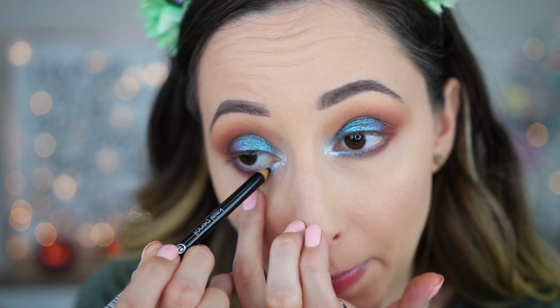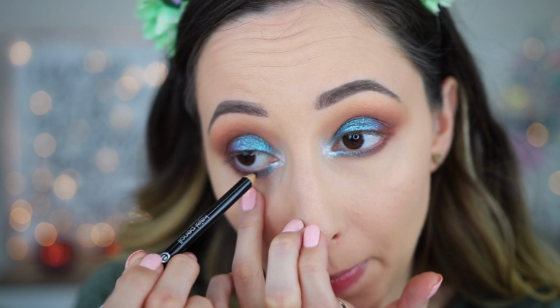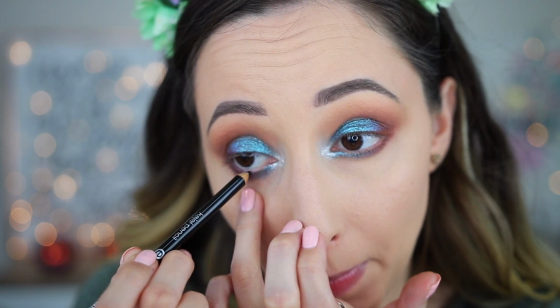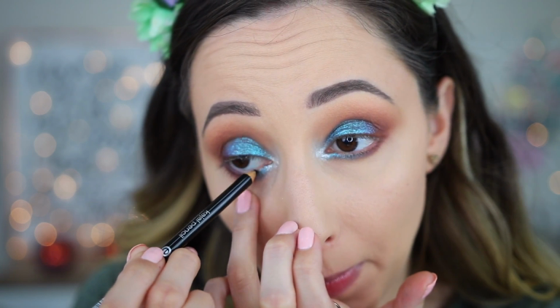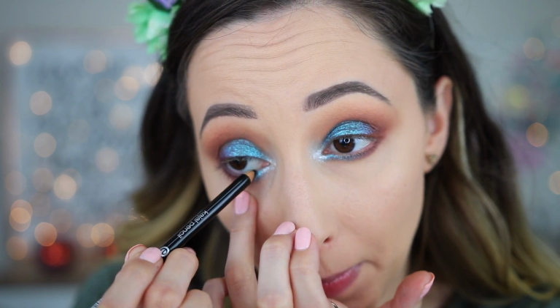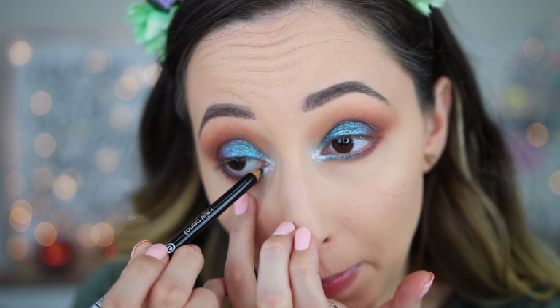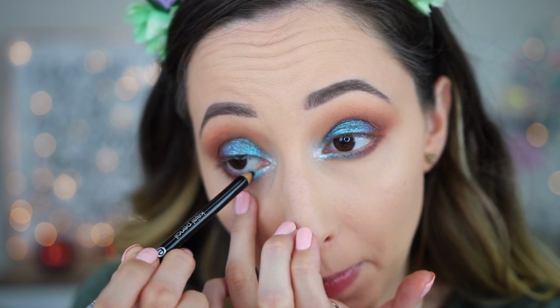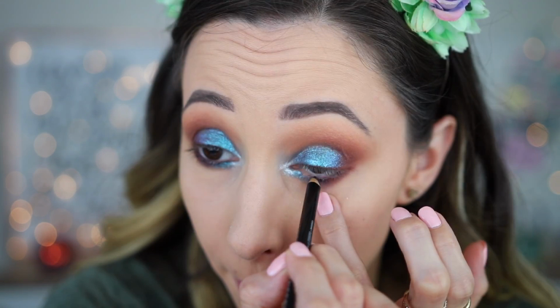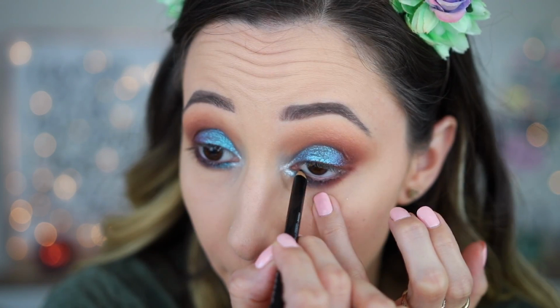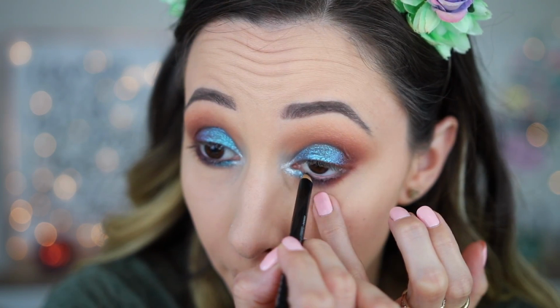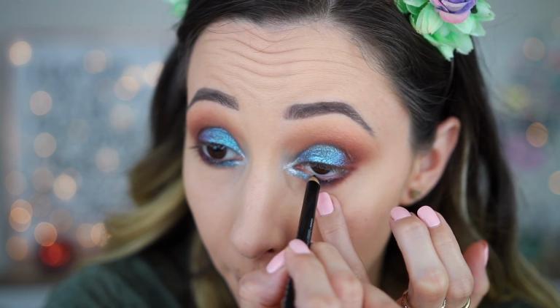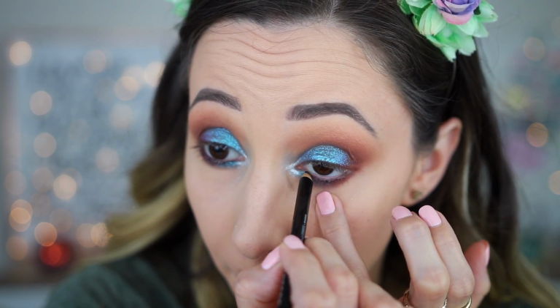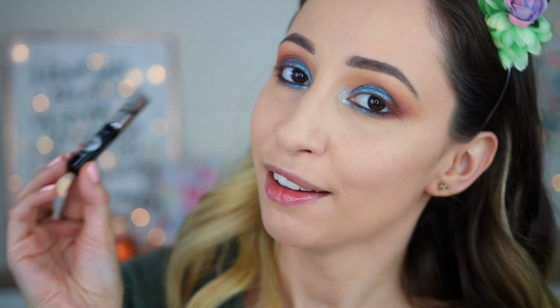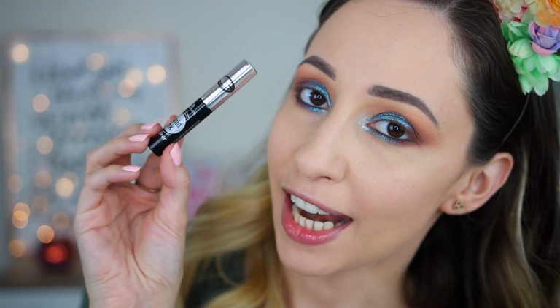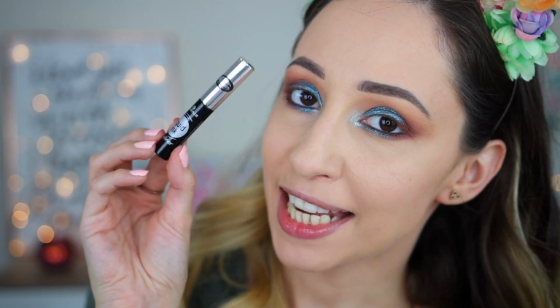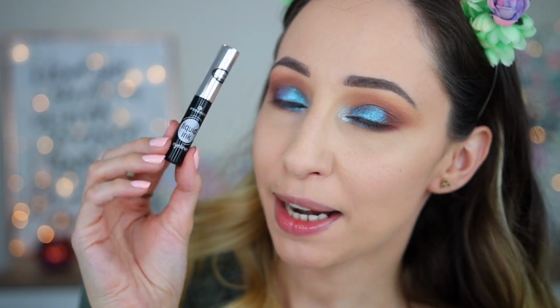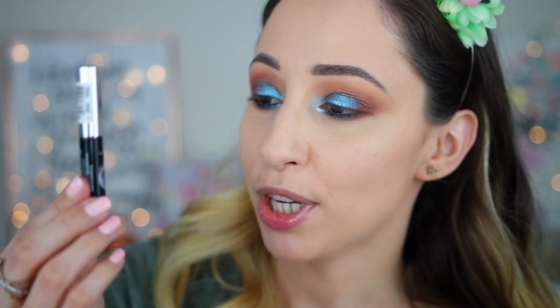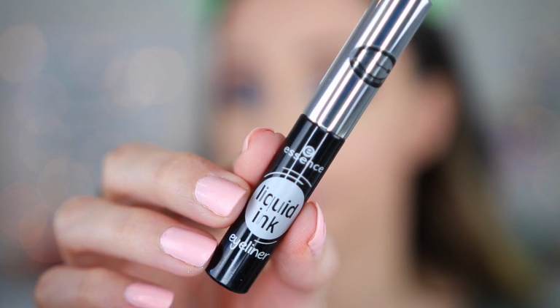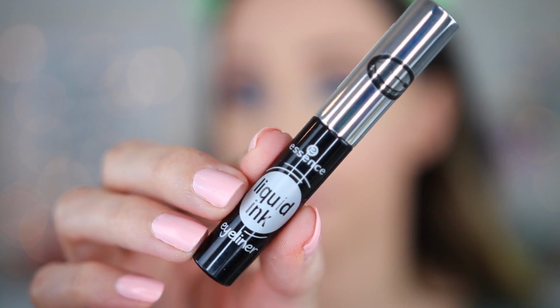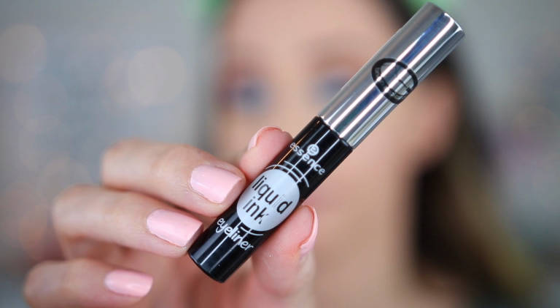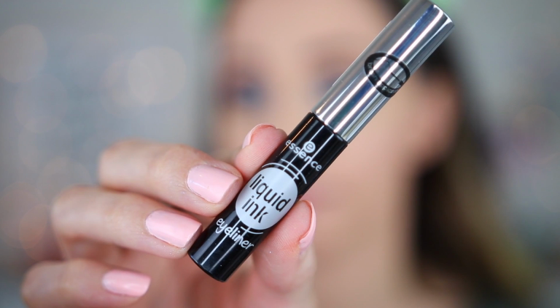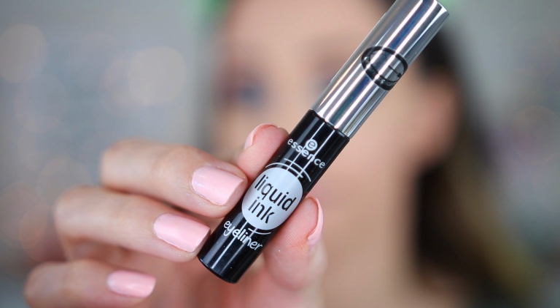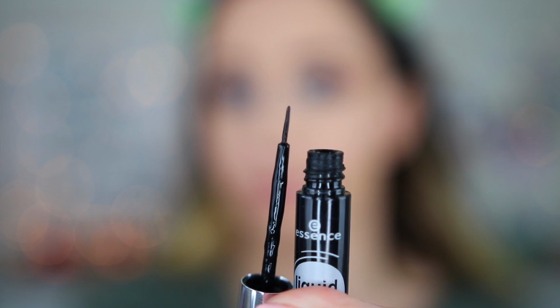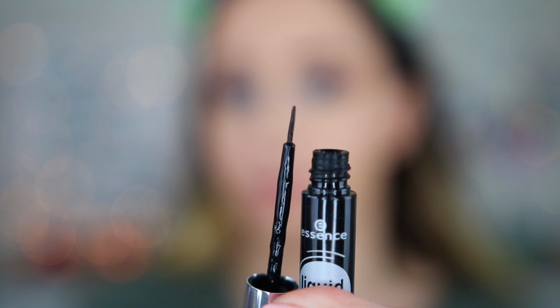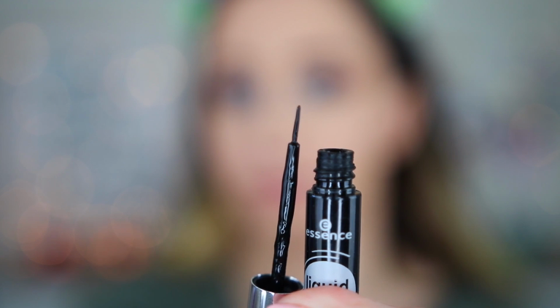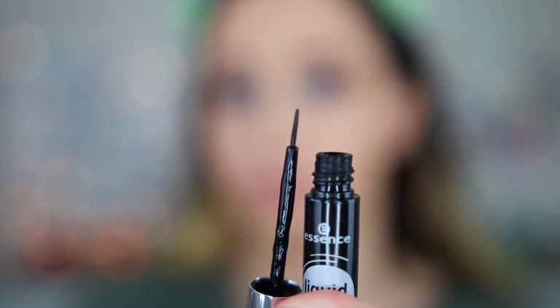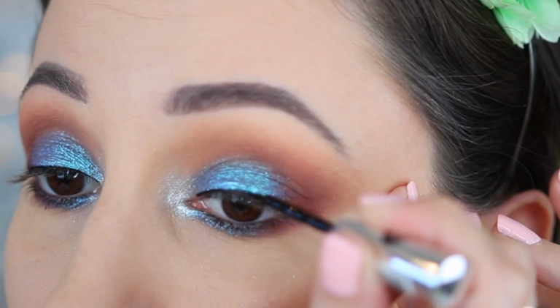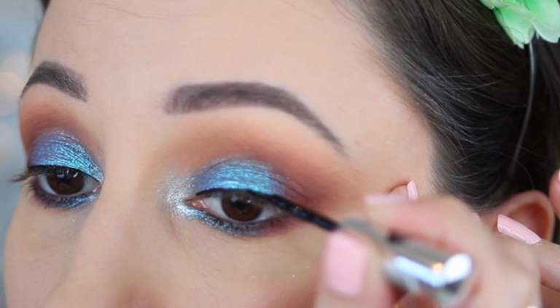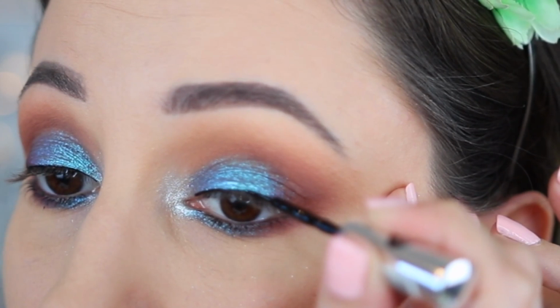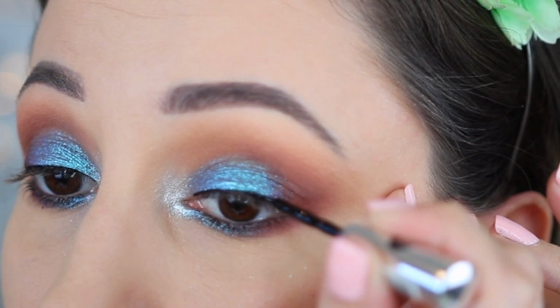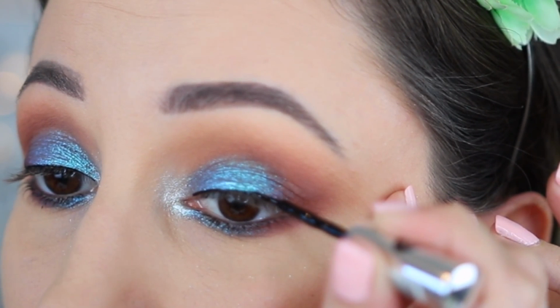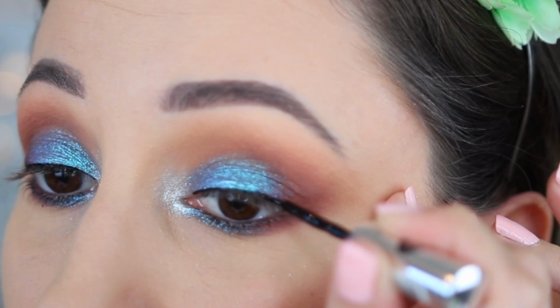Let's continue with the pencil brush and the silvery eyeshadow 'Jellyfish.' I'm diffusing this in the inner corner — it looks mesmerizing, beautiful, glorious! In the waterline I'm using the kajal pencil by Essence in the shade black. For eyeliner I'm using the Liquid Ink Eyeliner by Essence.